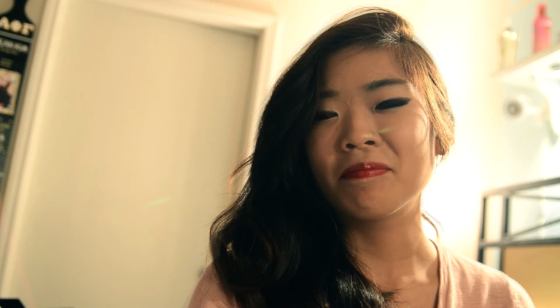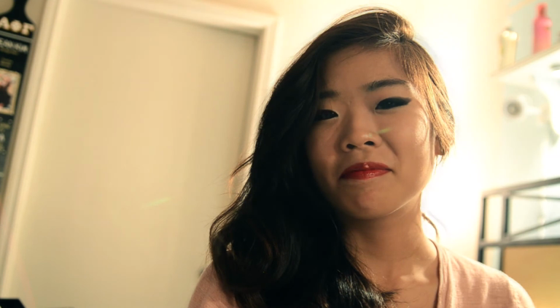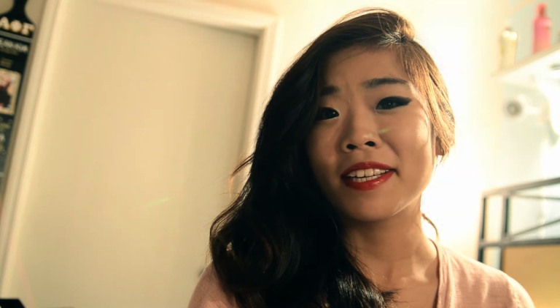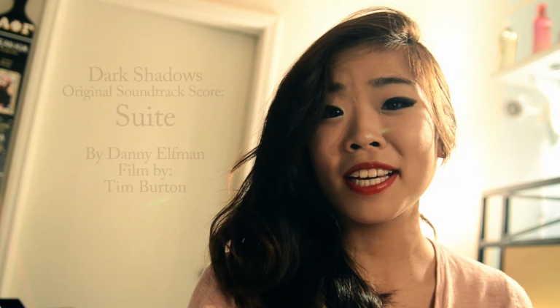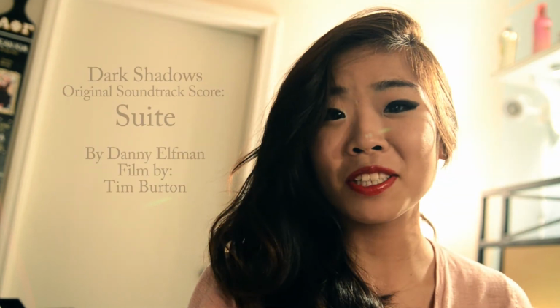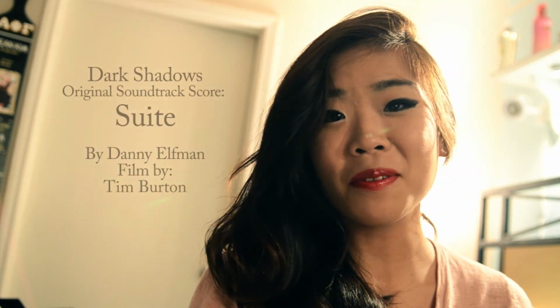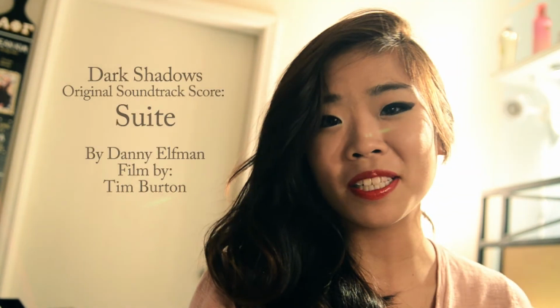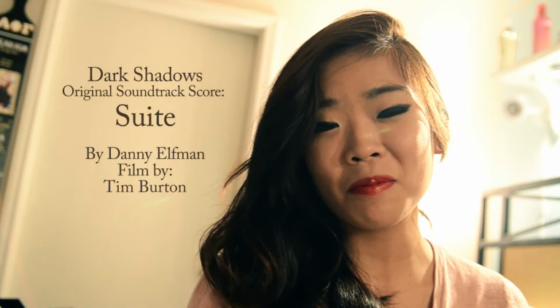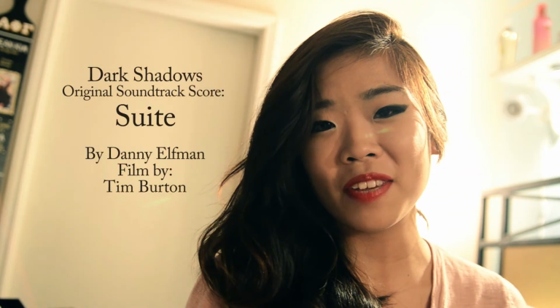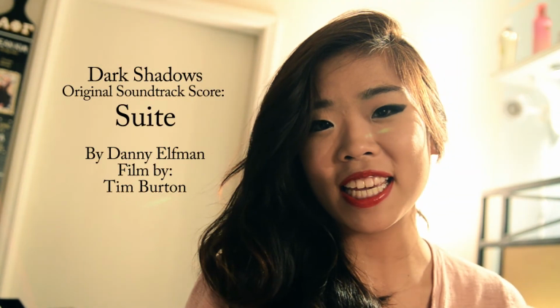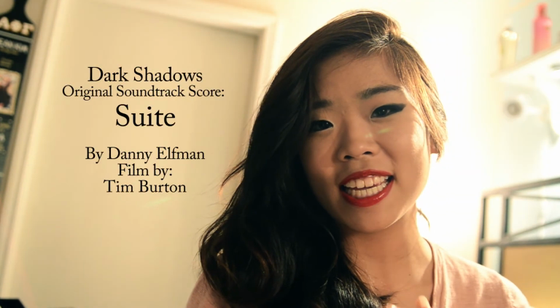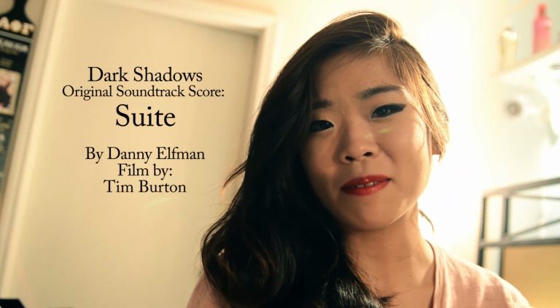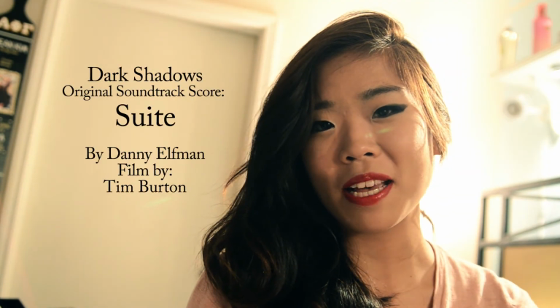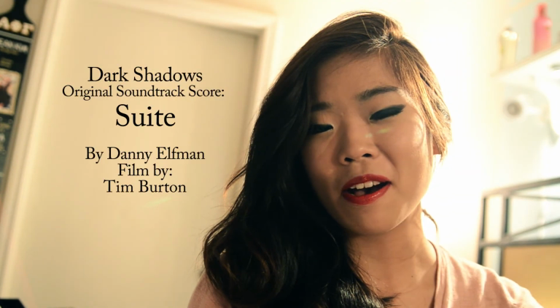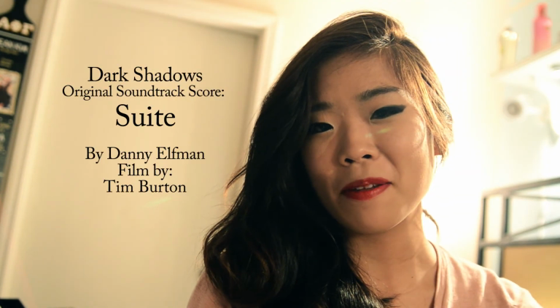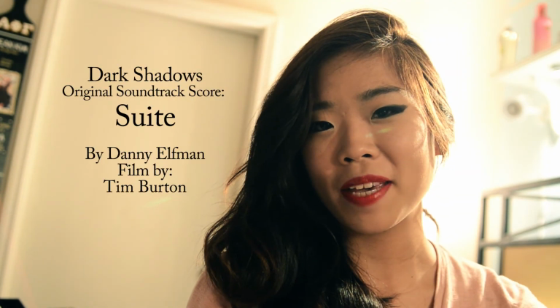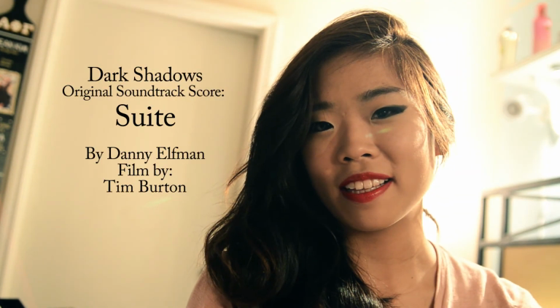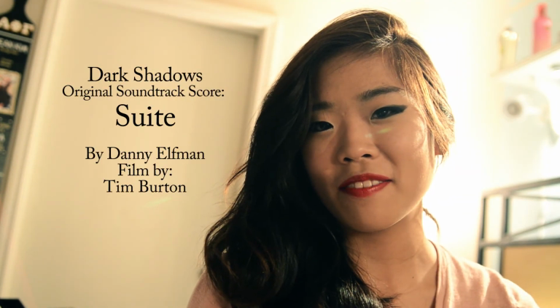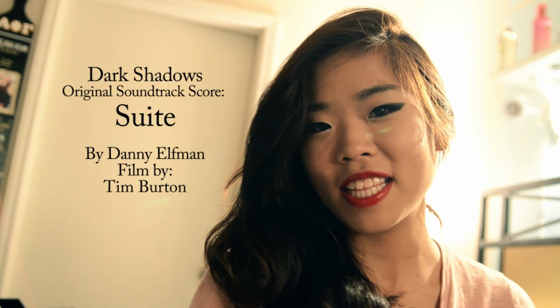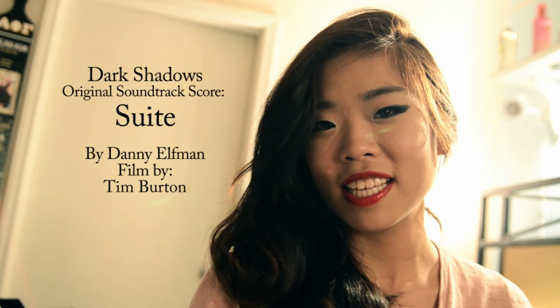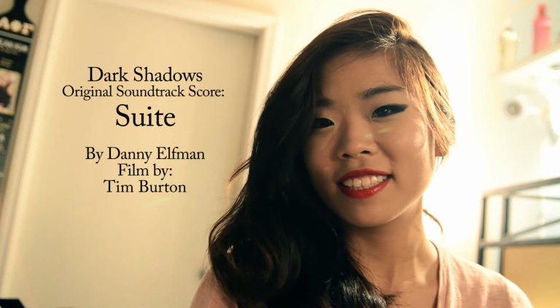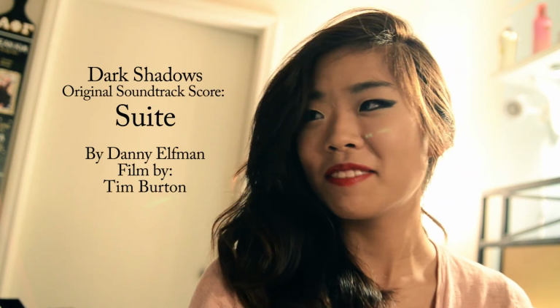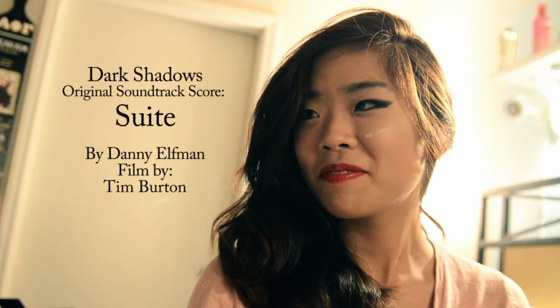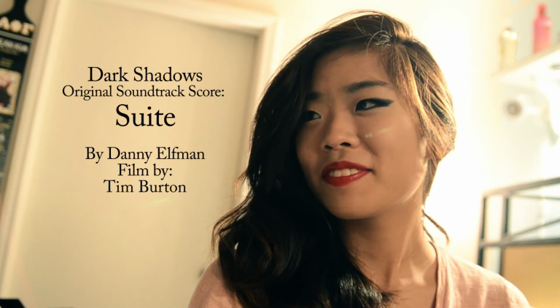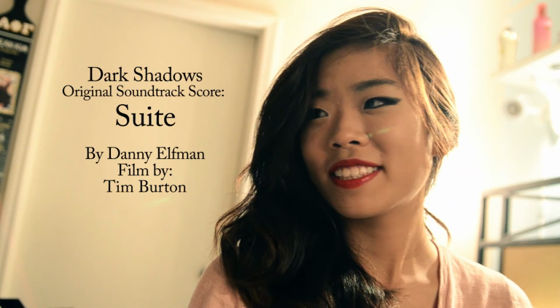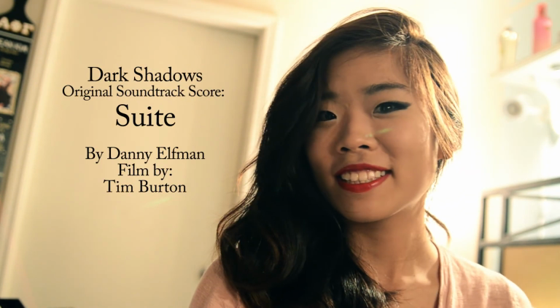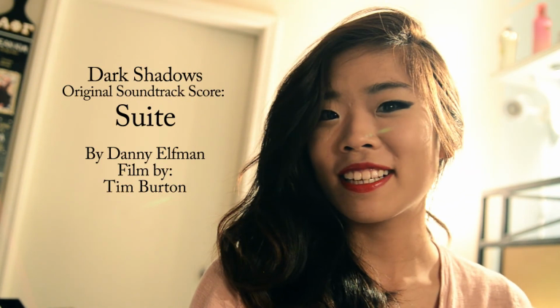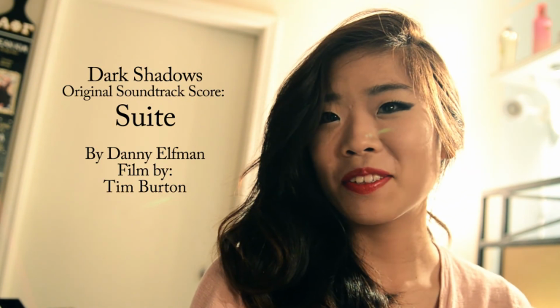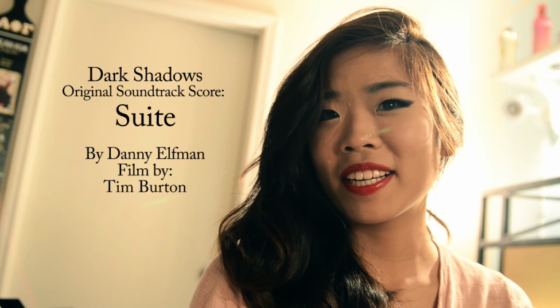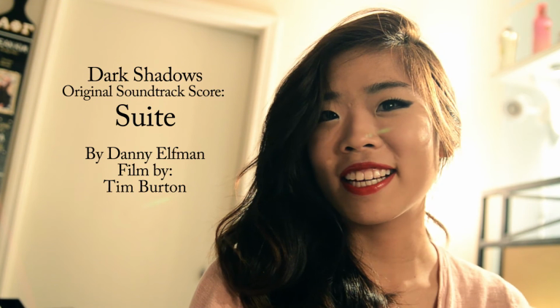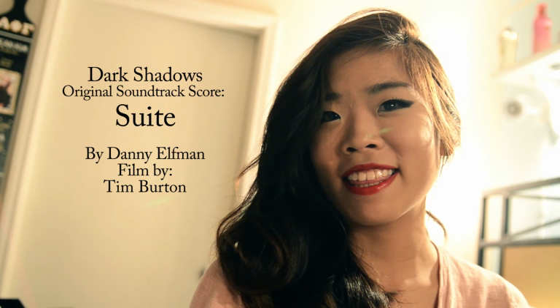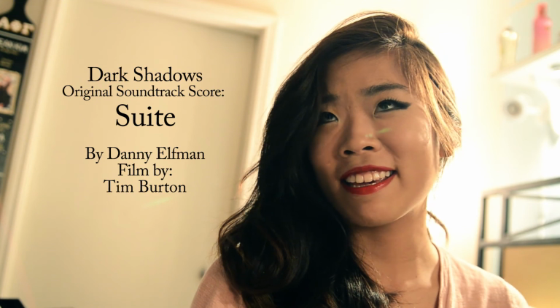You guys should go watch the movie. It comes out on May 11th, everywhere I think.